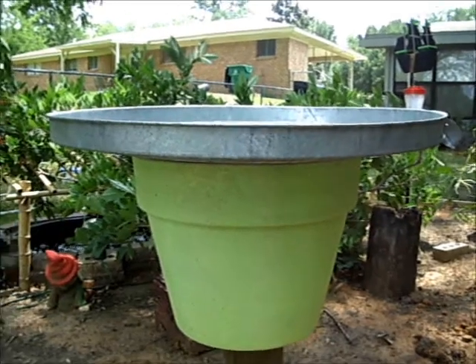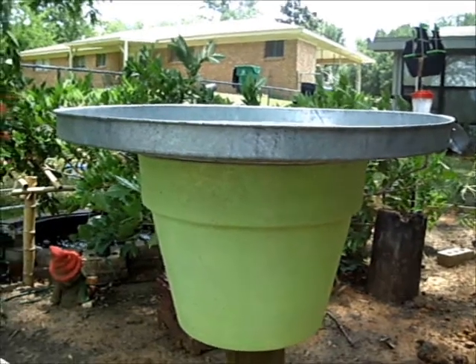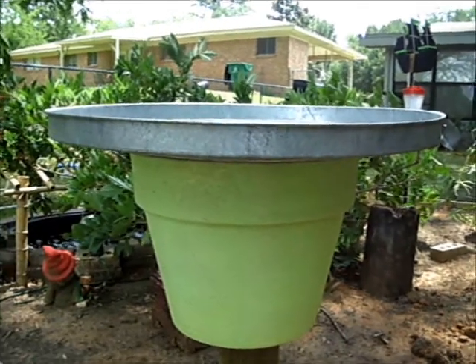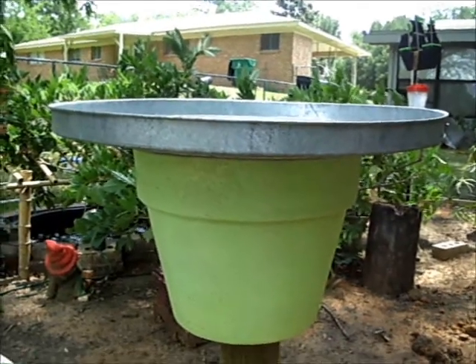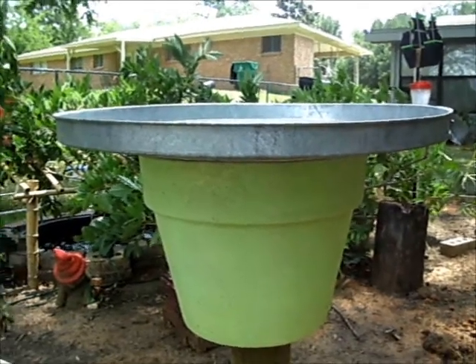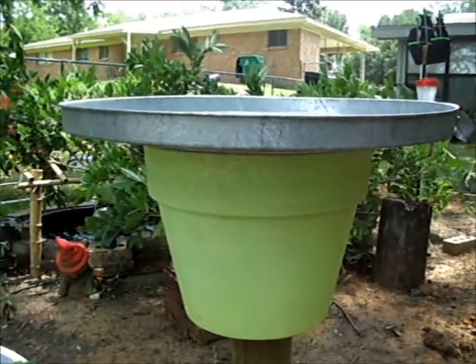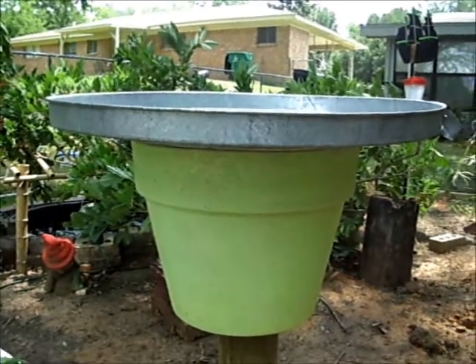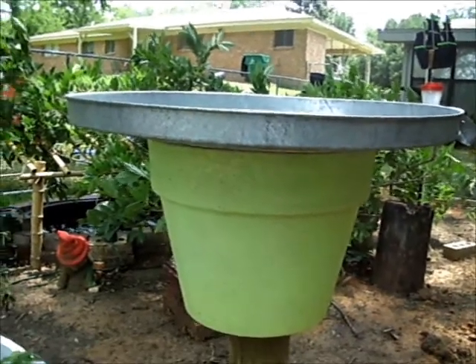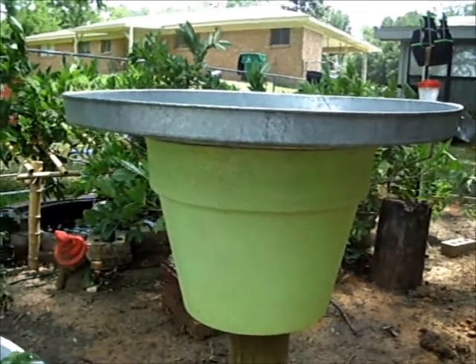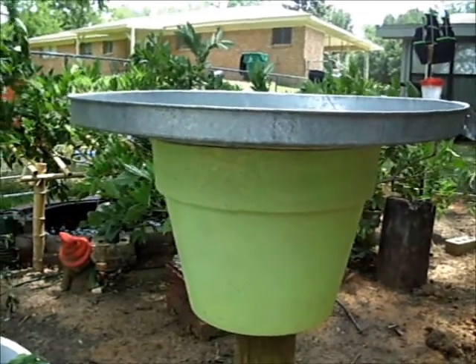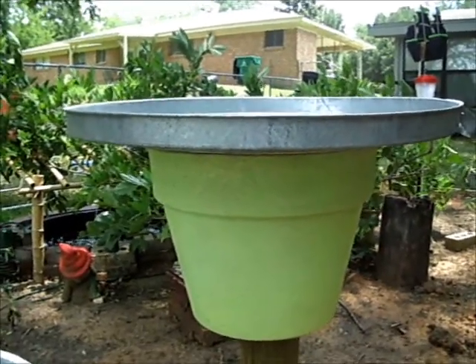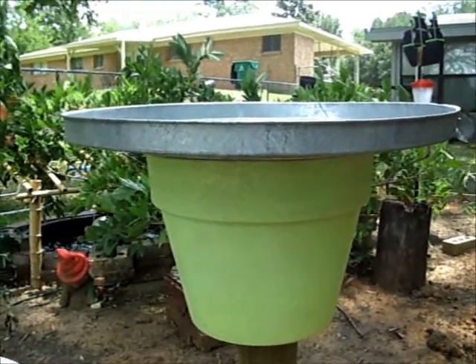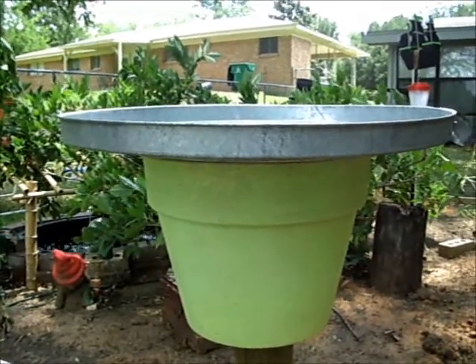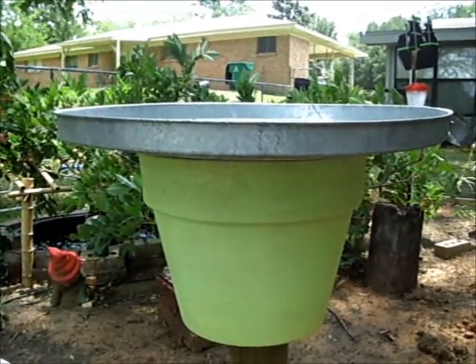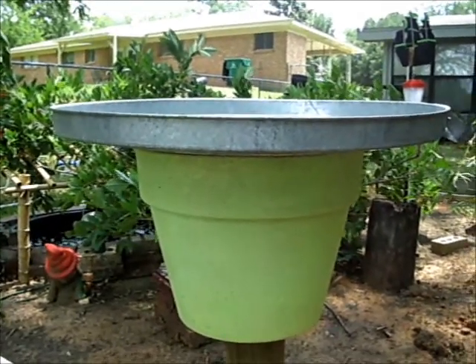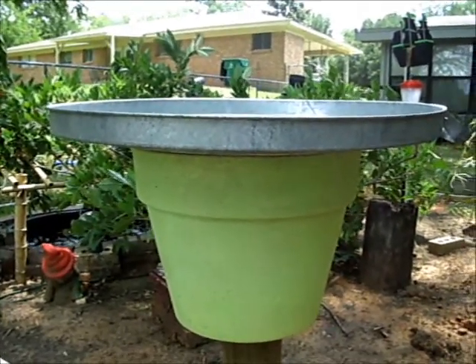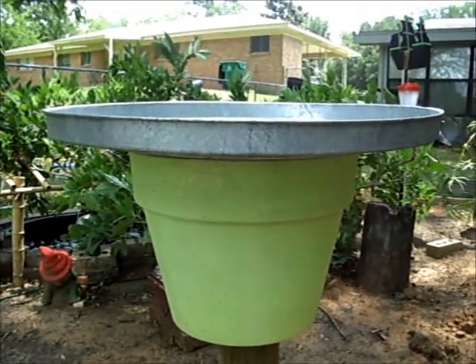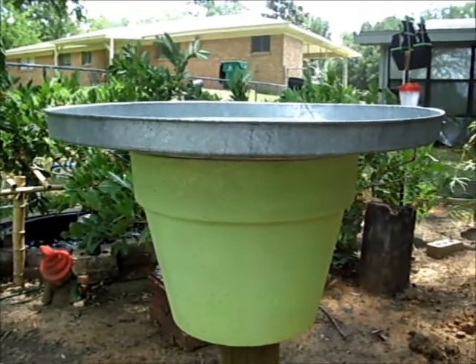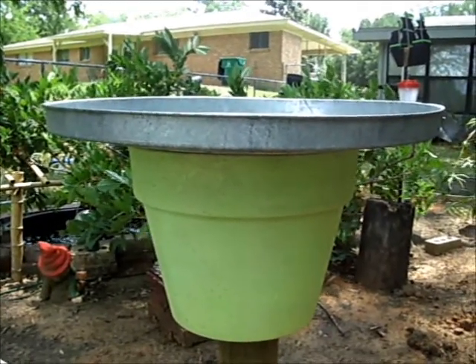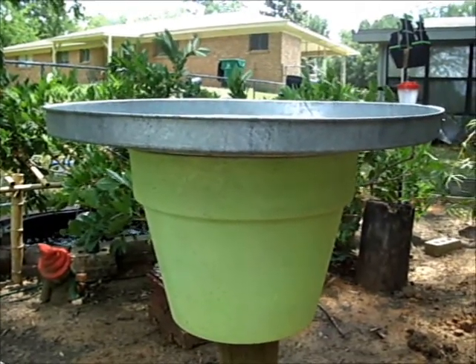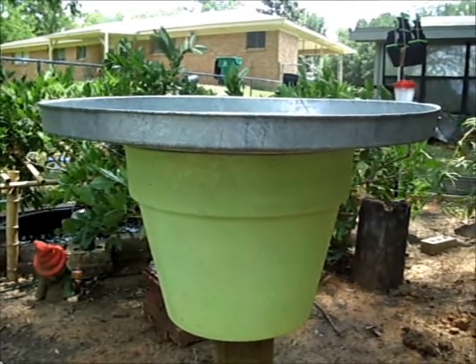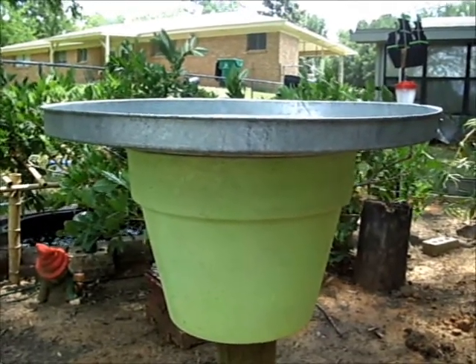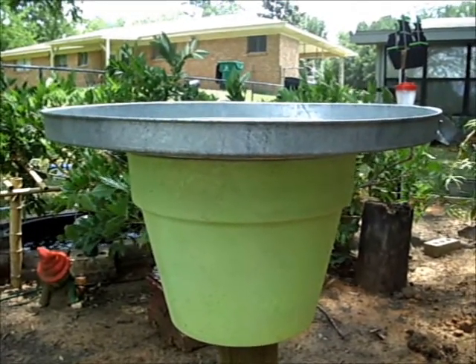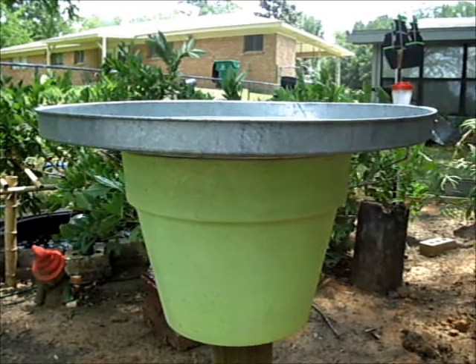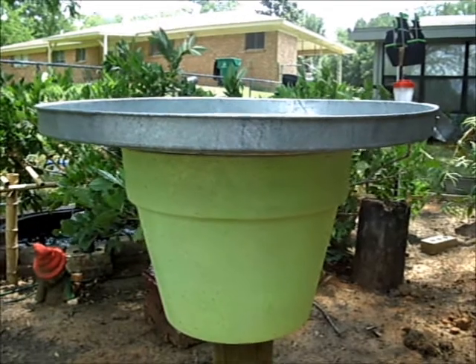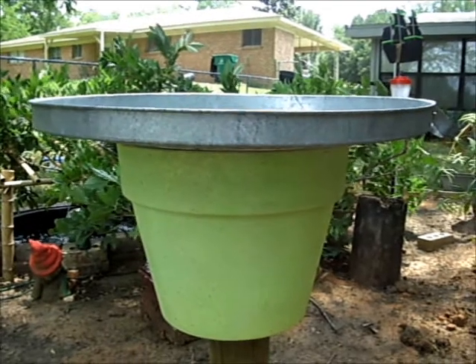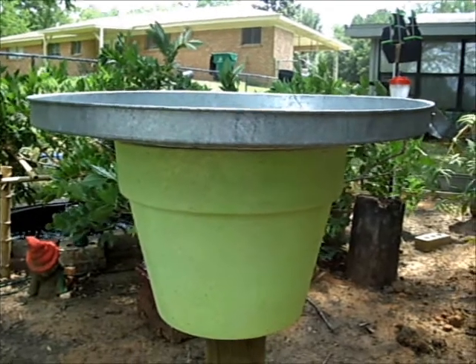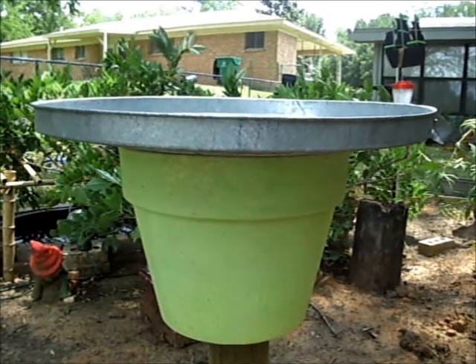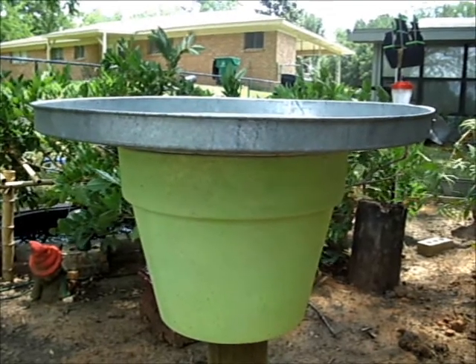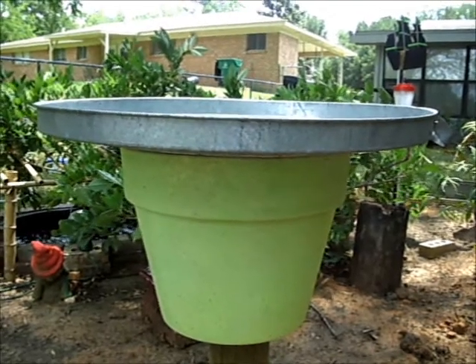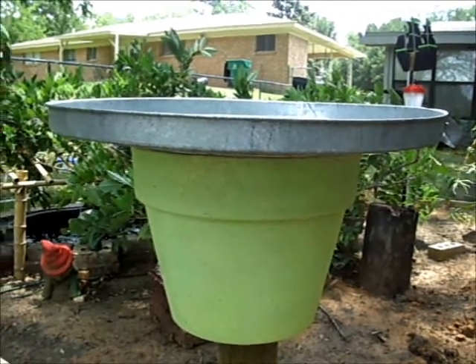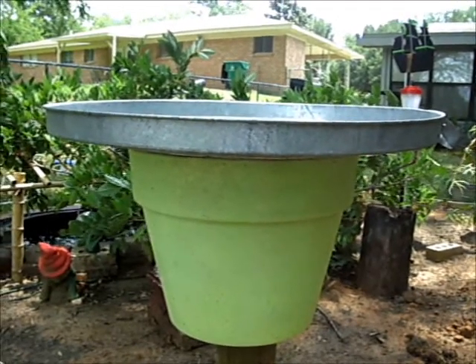I just thought I'd take a quick little walk around my garden to show you a few of the things that I've repurposed.